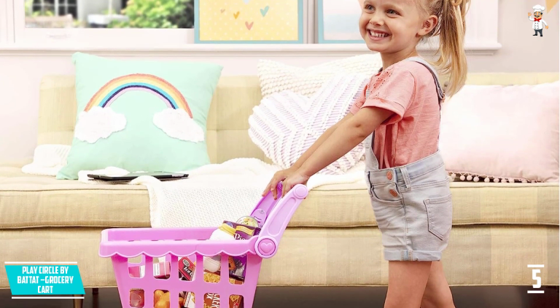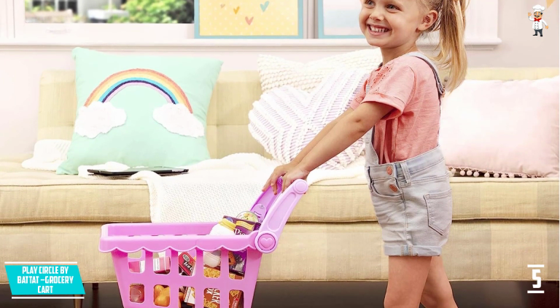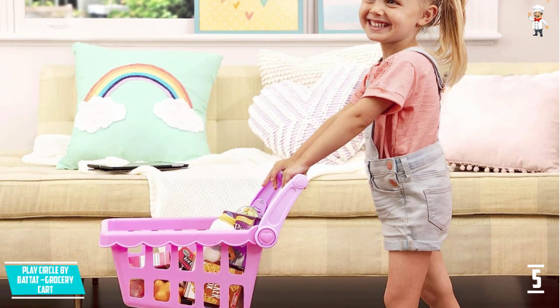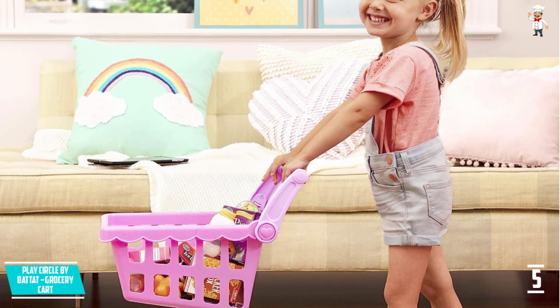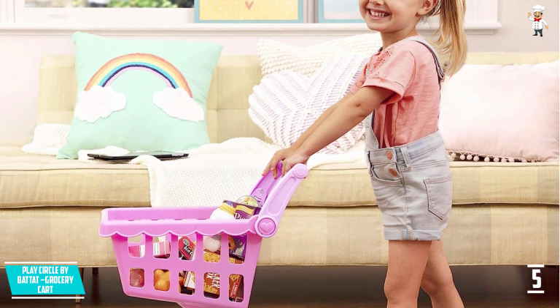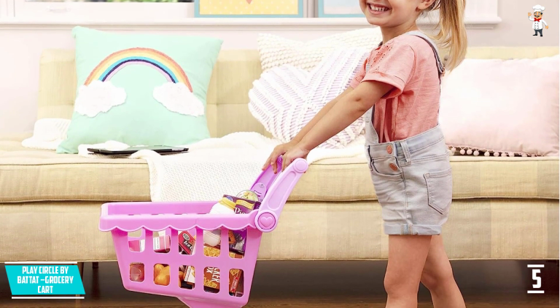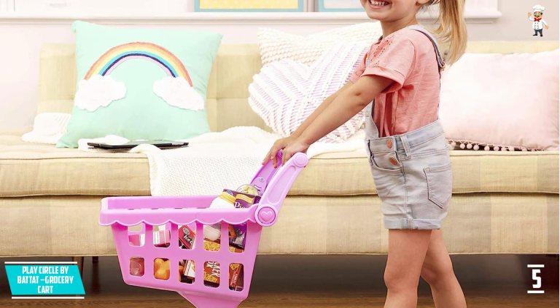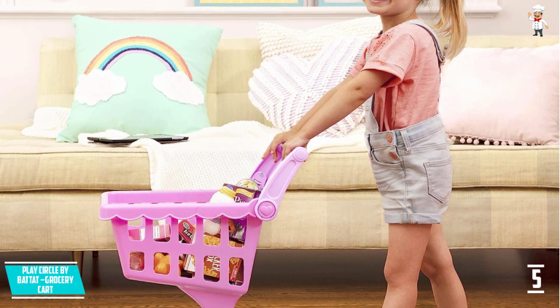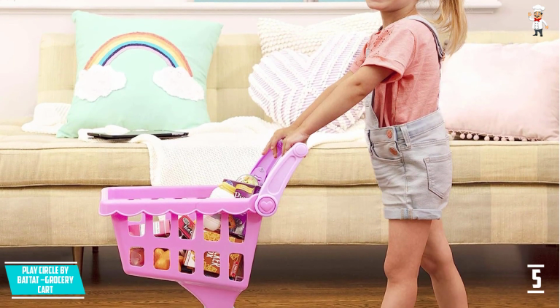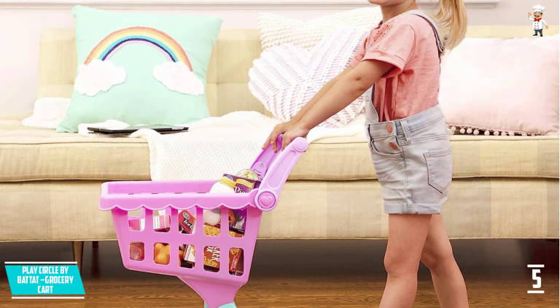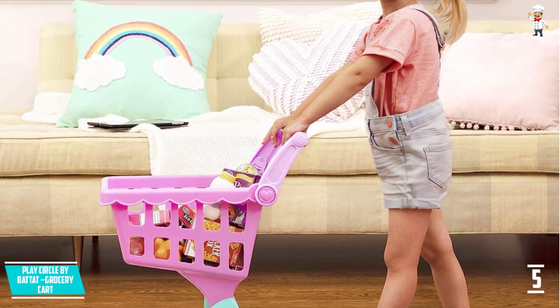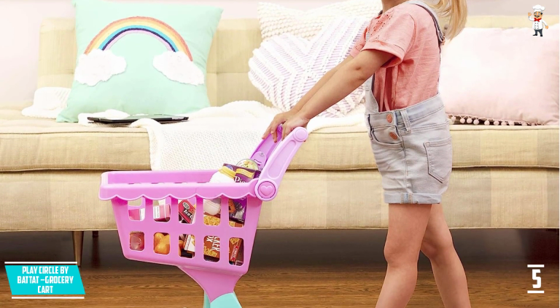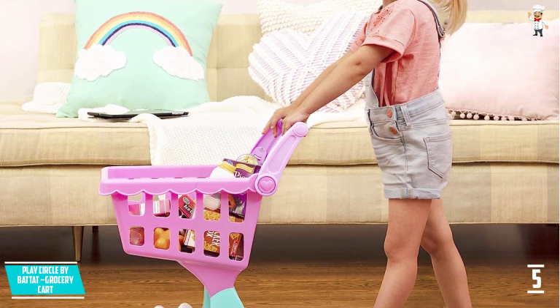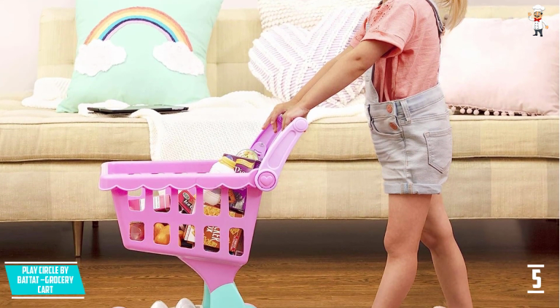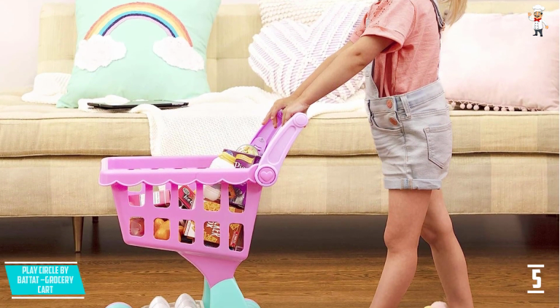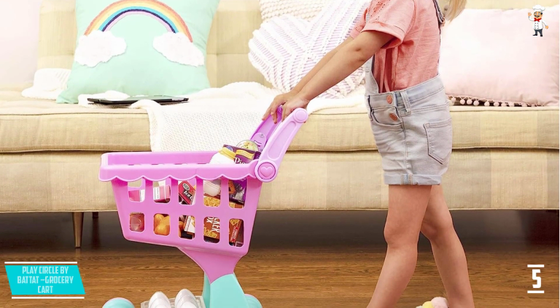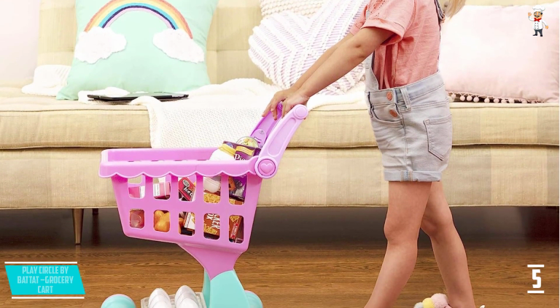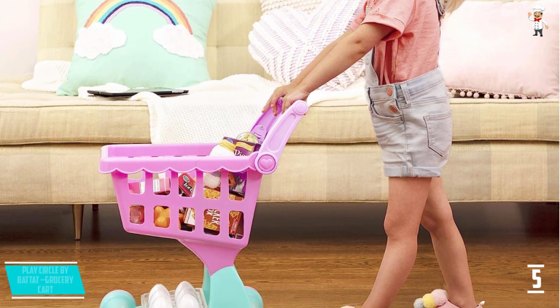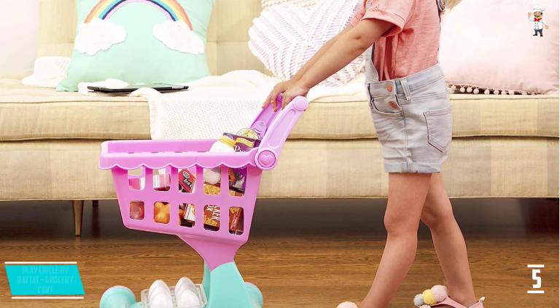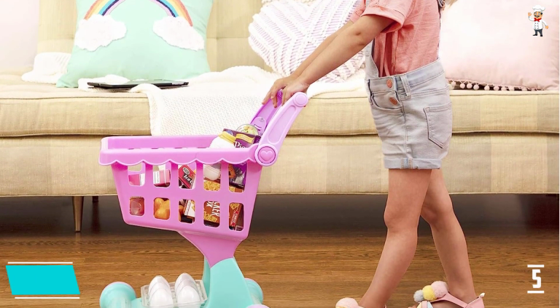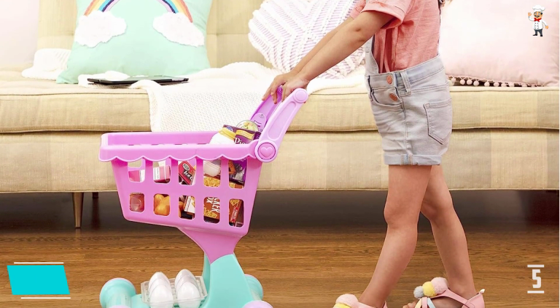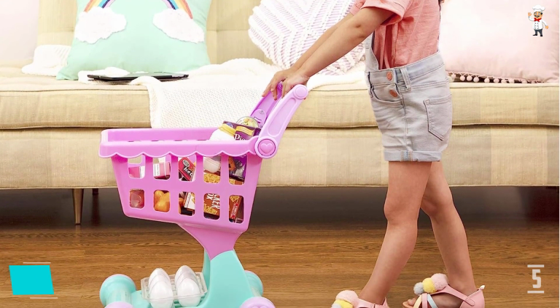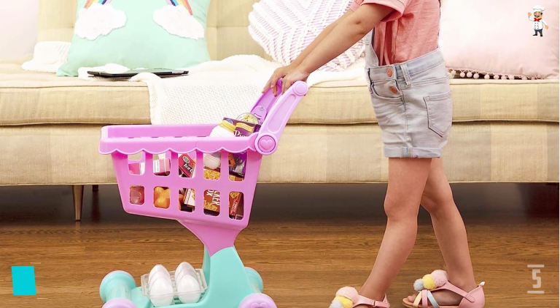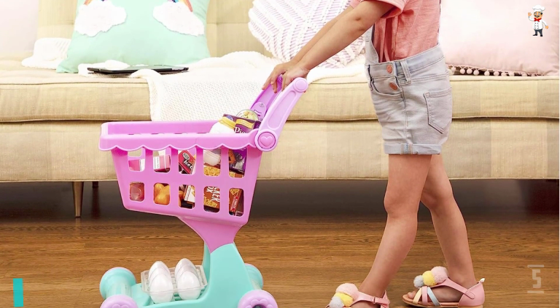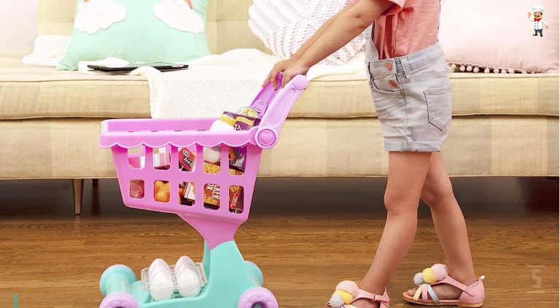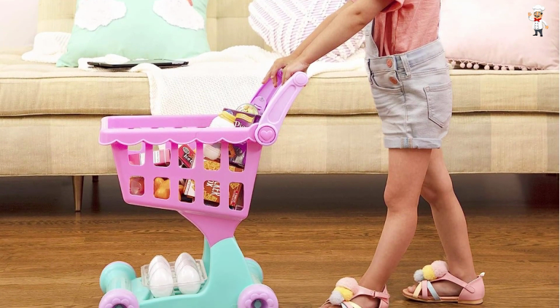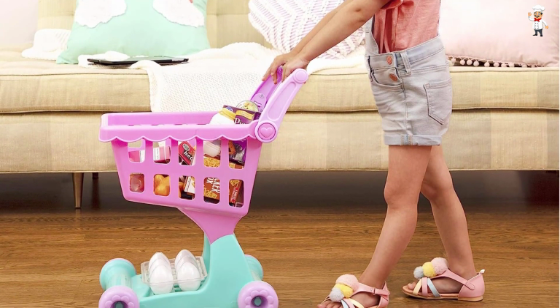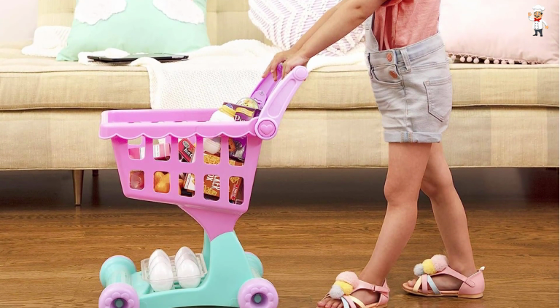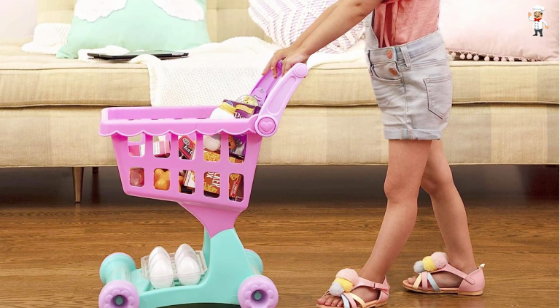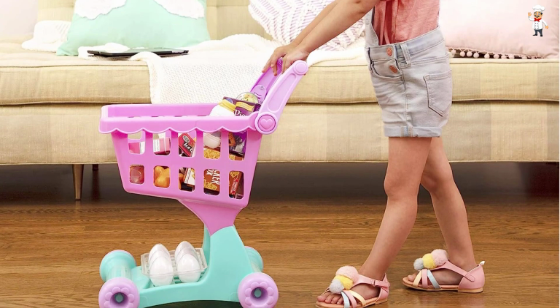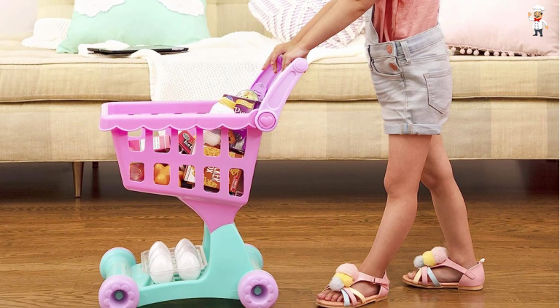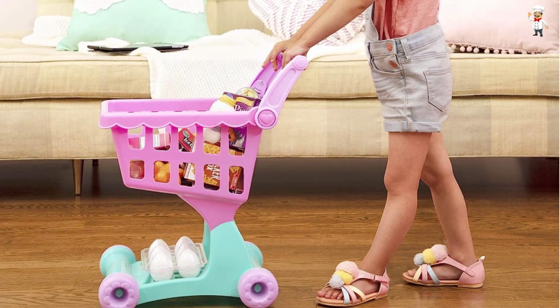Don't miss out on this premium shopping cart and buy it for your kid before stock runs out.